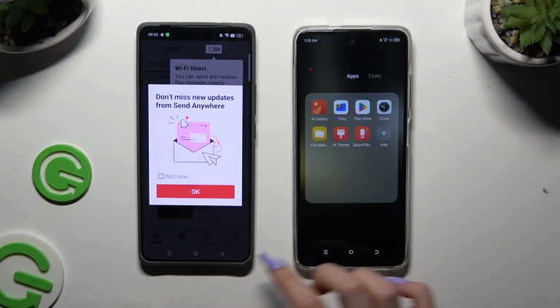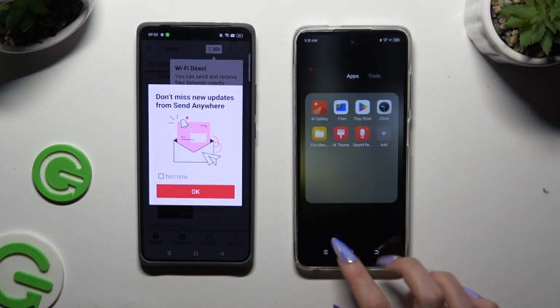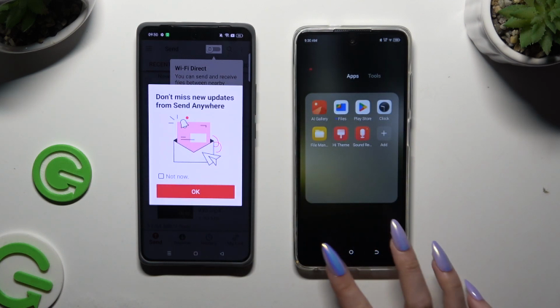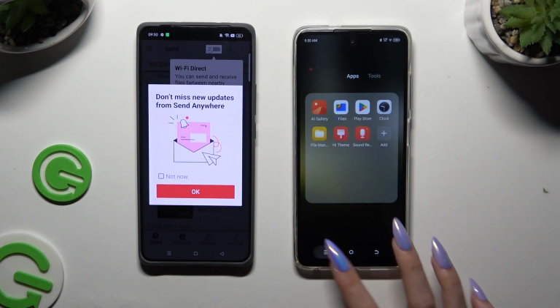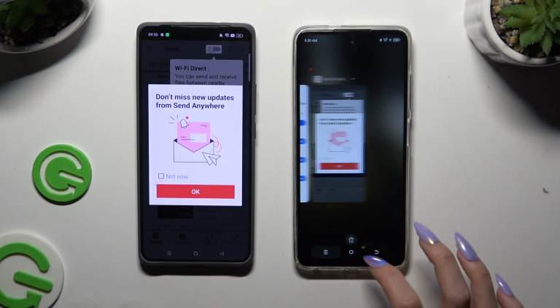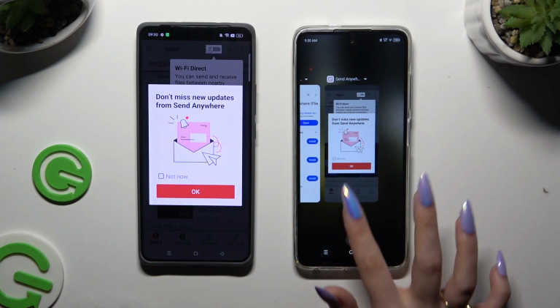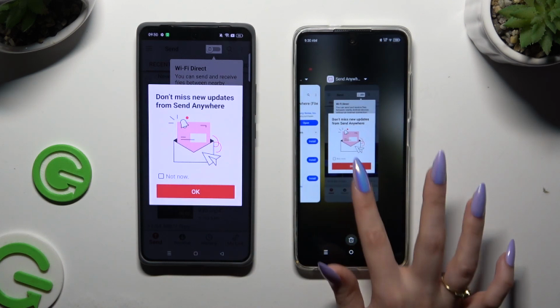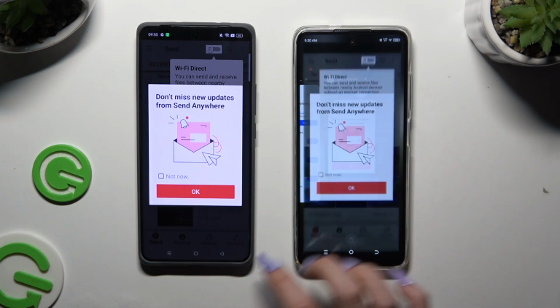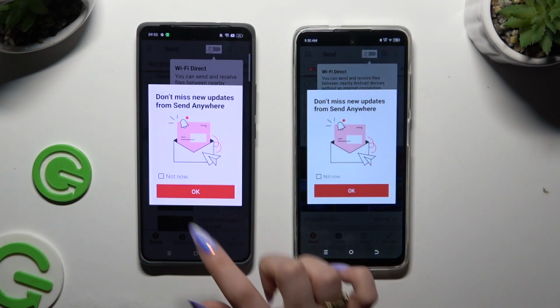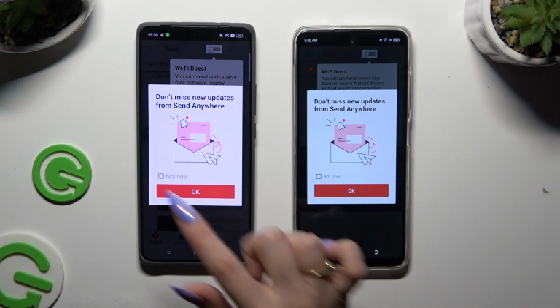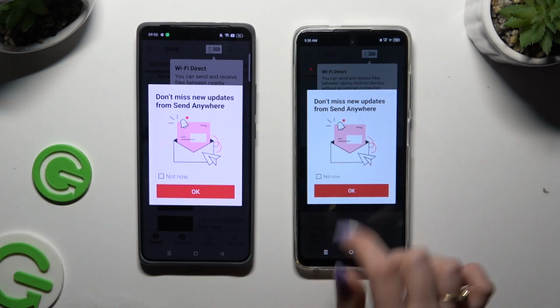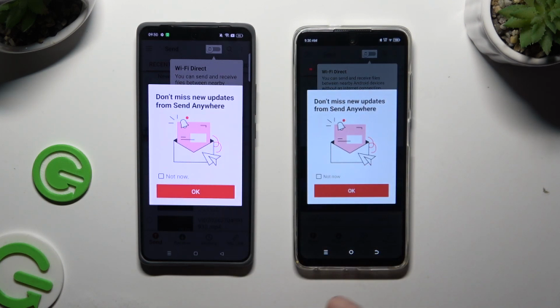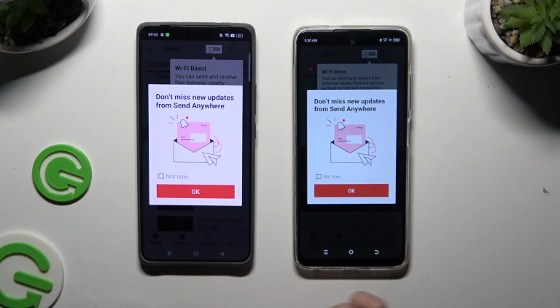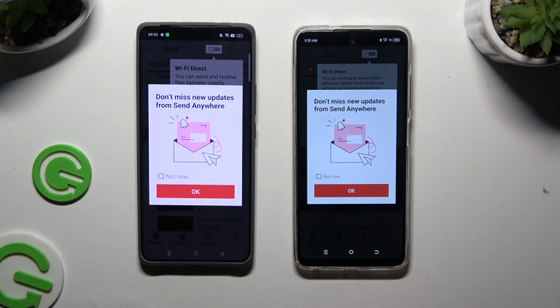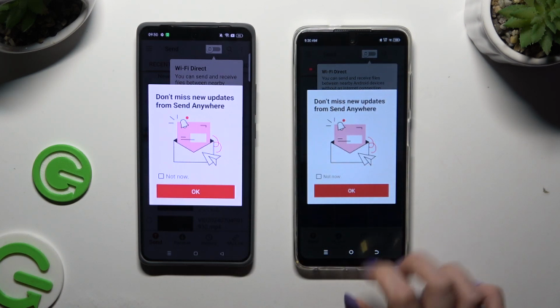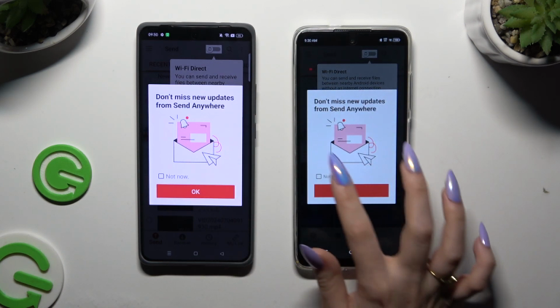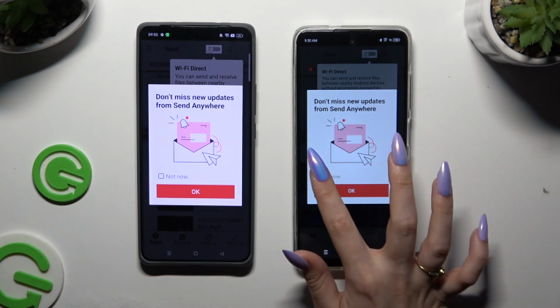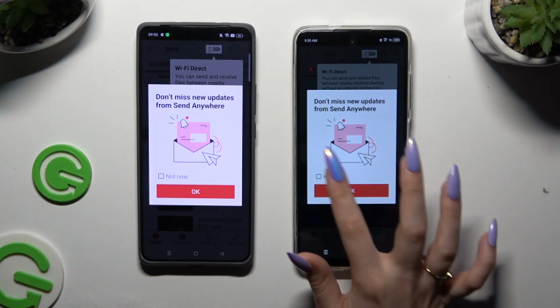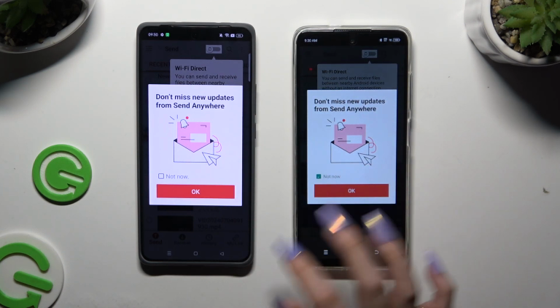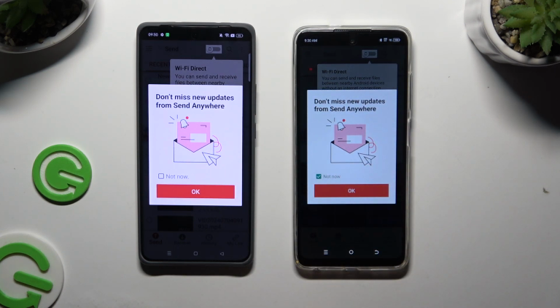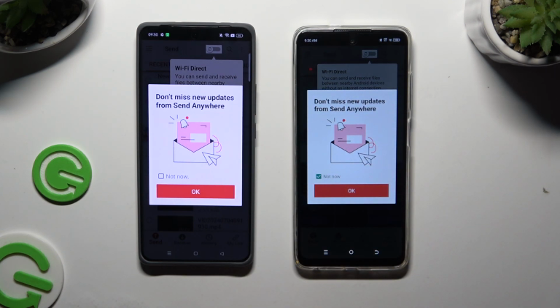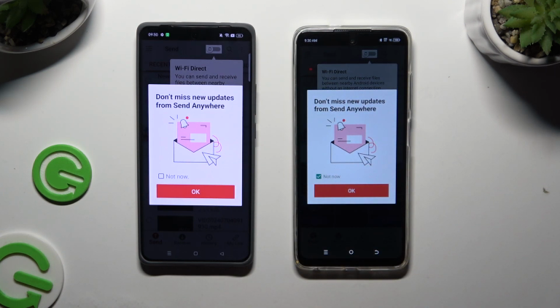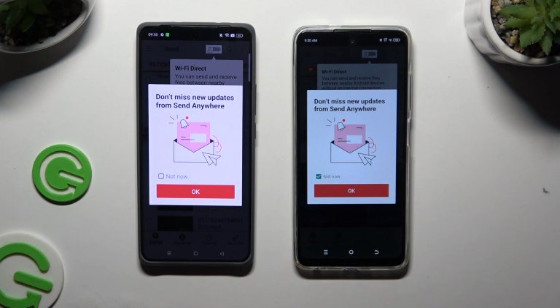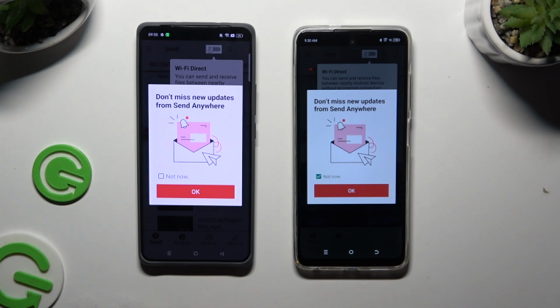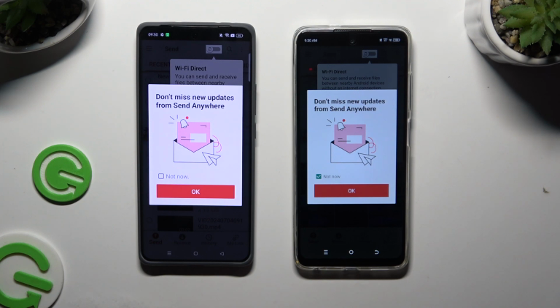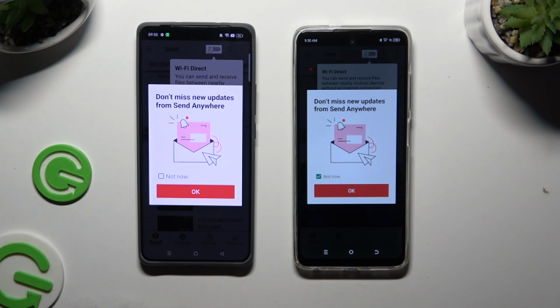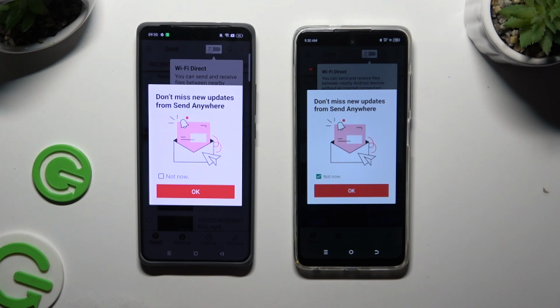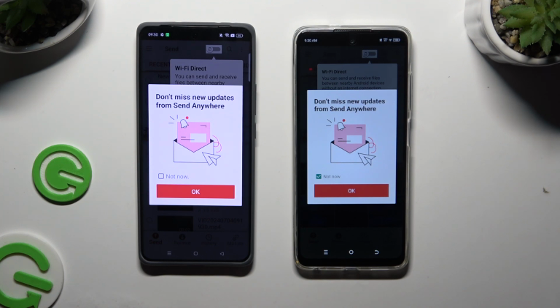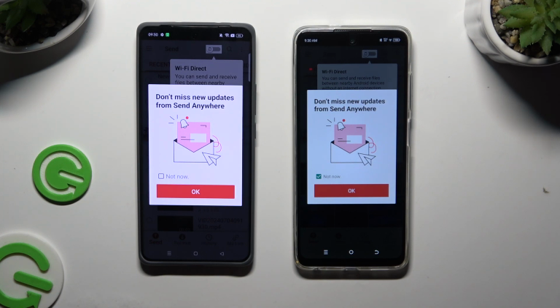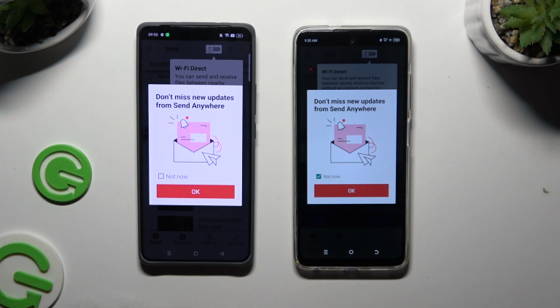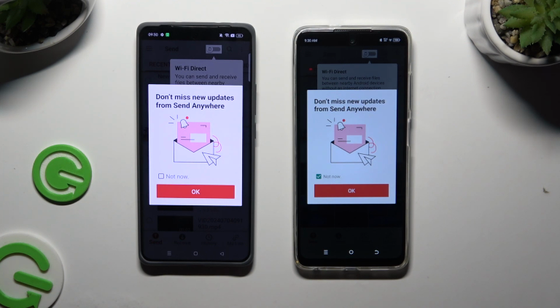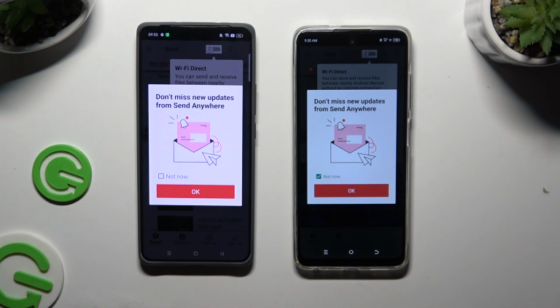In this window about new updates, you can choose Not Now or close it right away by hitting OK.